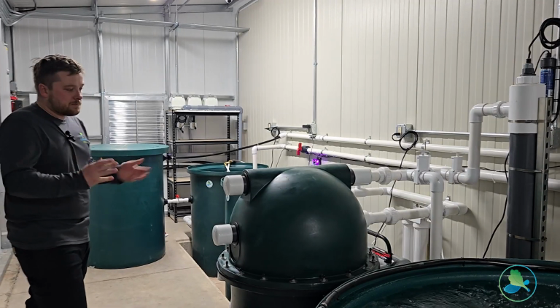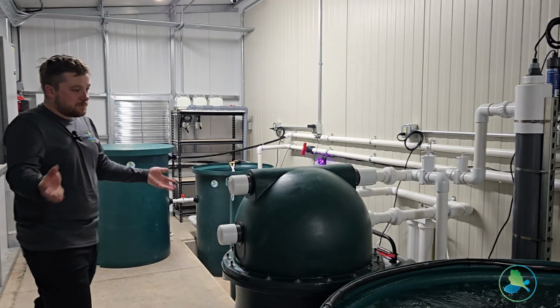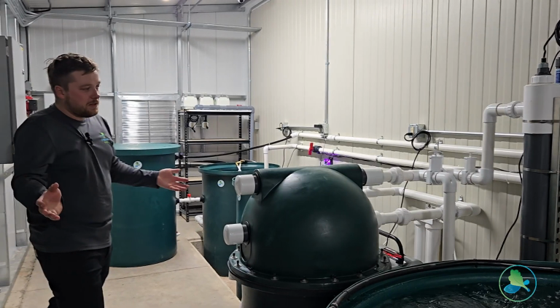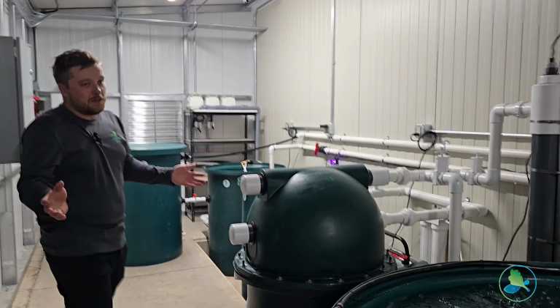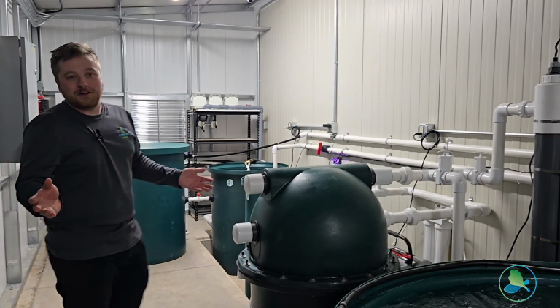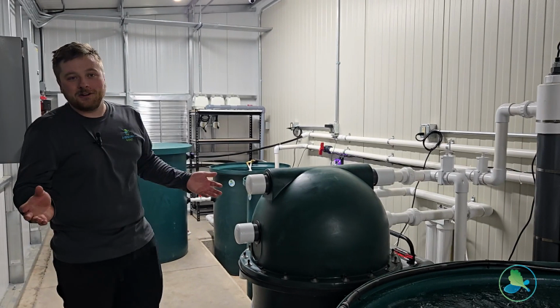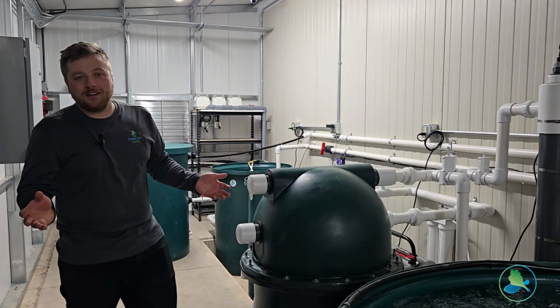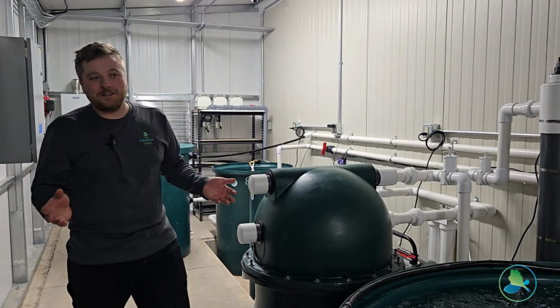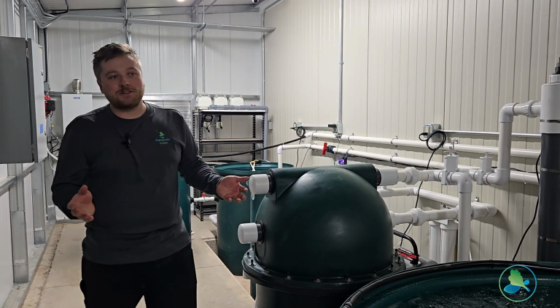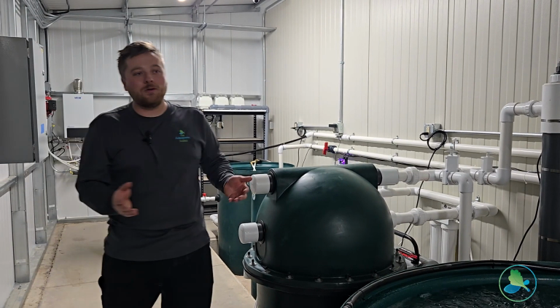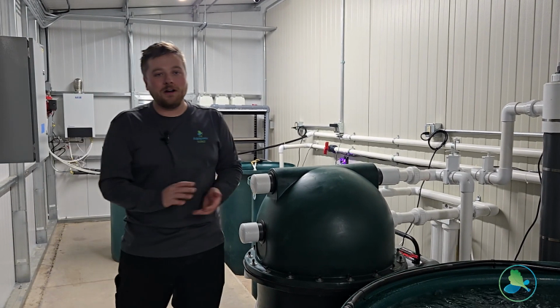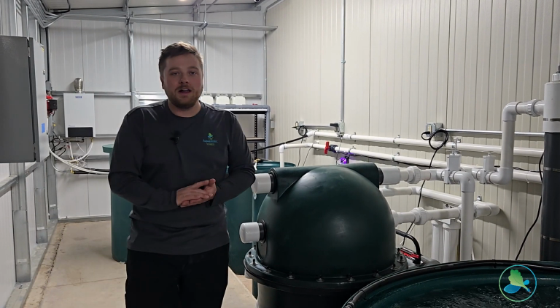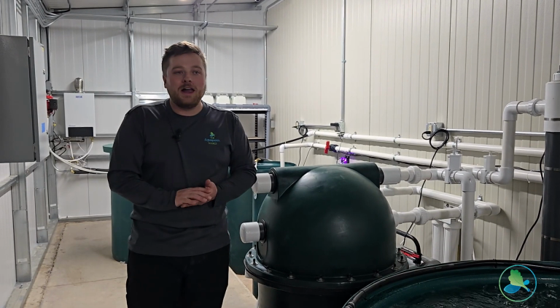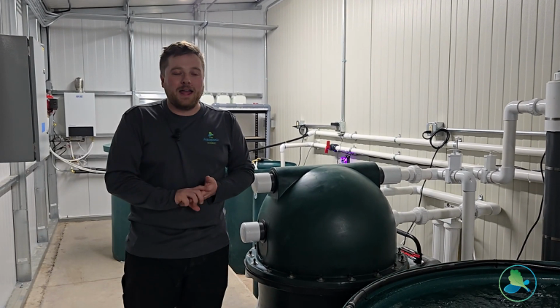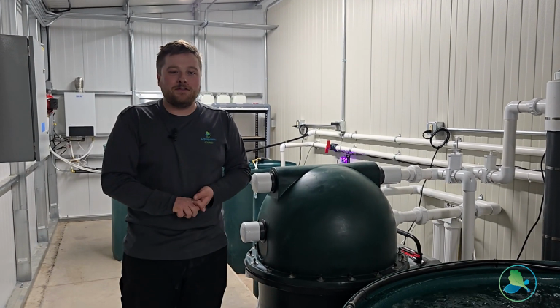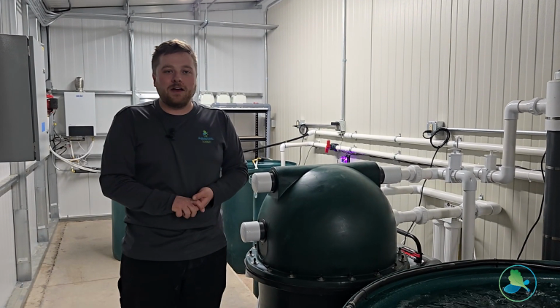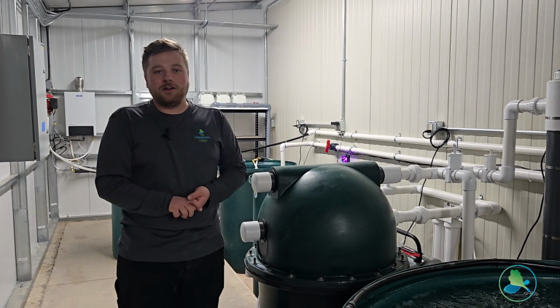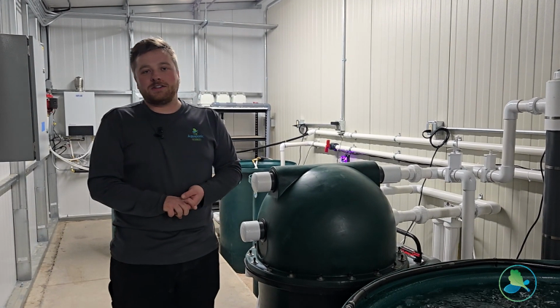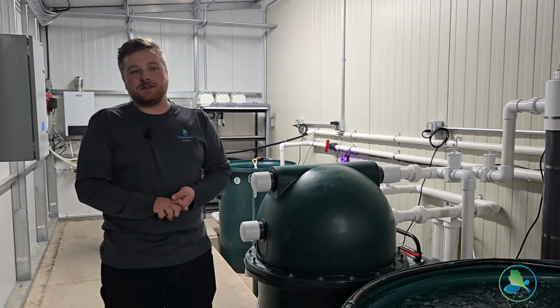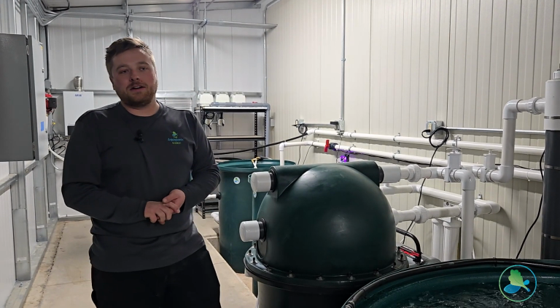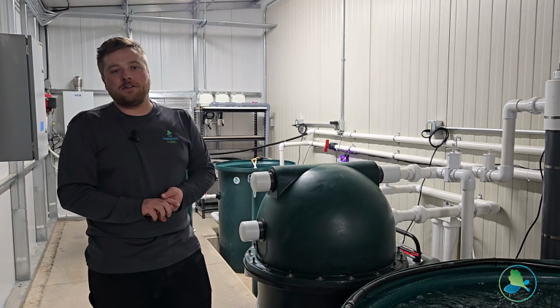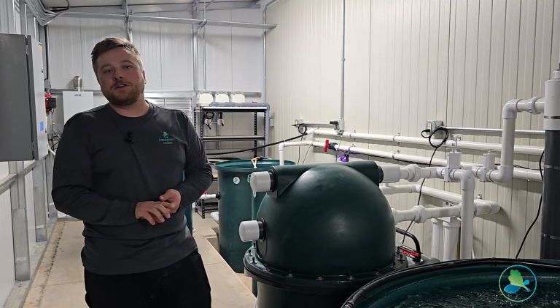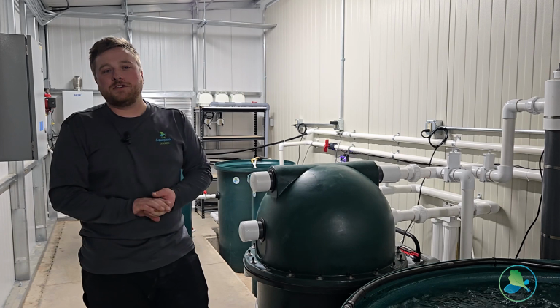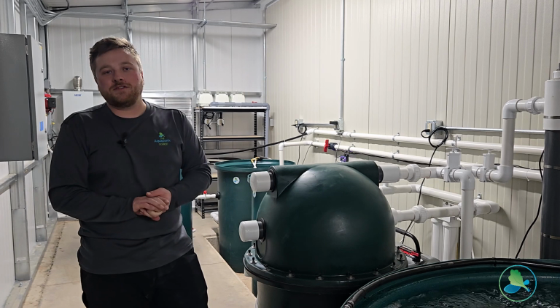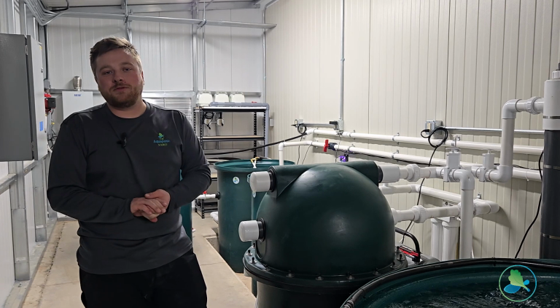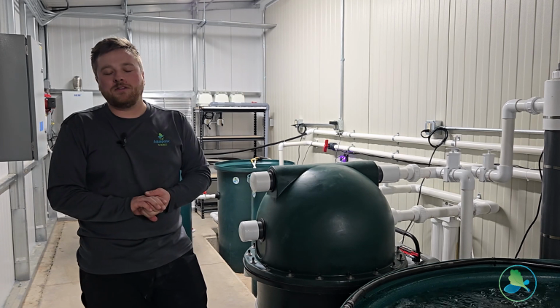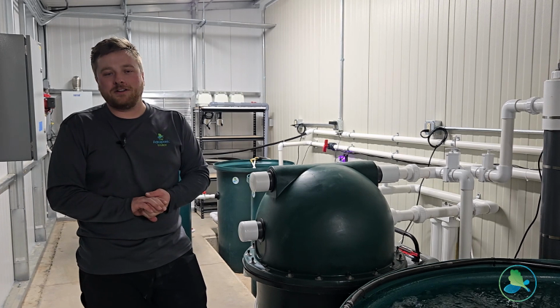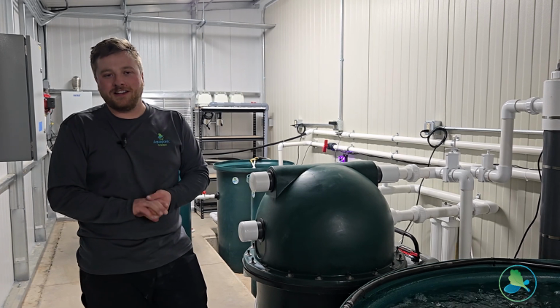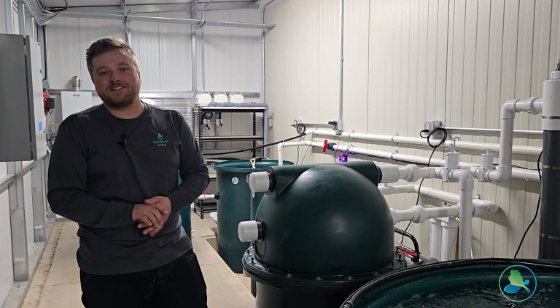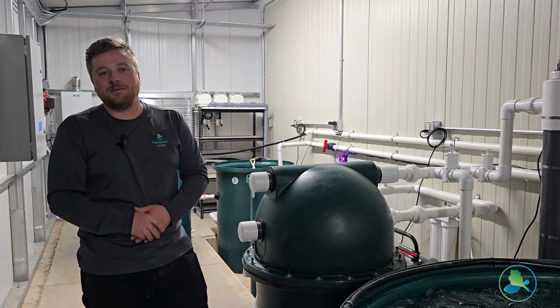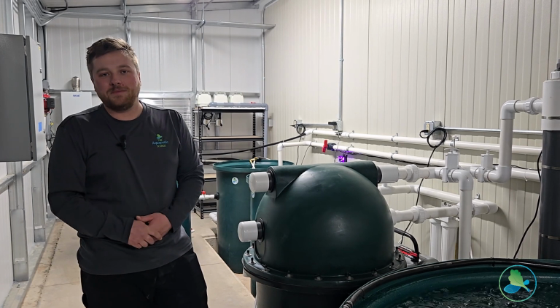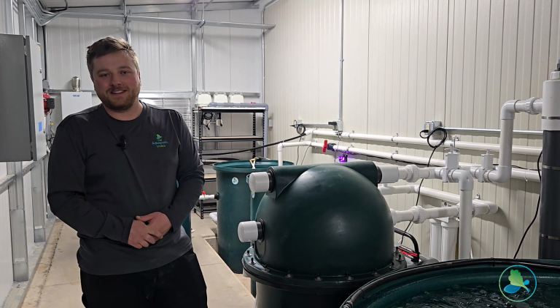Thanks for coming along on this tour, and if you have any questions about our Flourish Fish Farm 1200, let us know. Thanks.